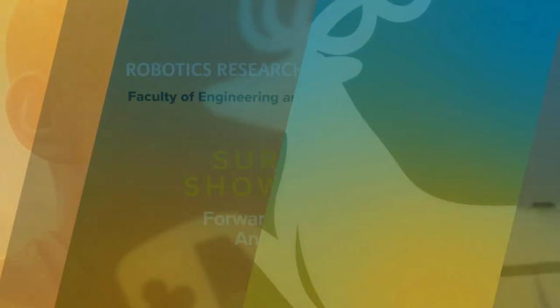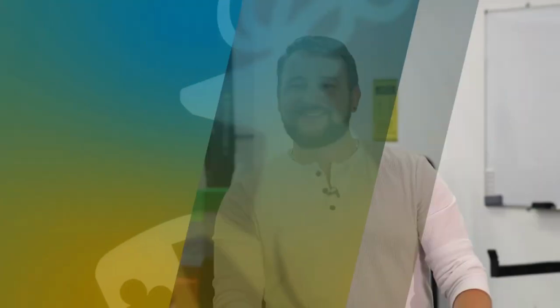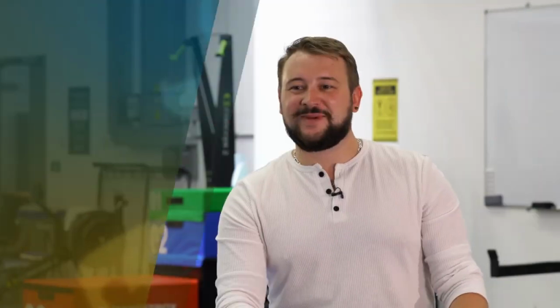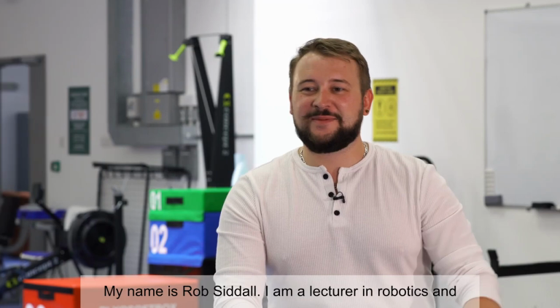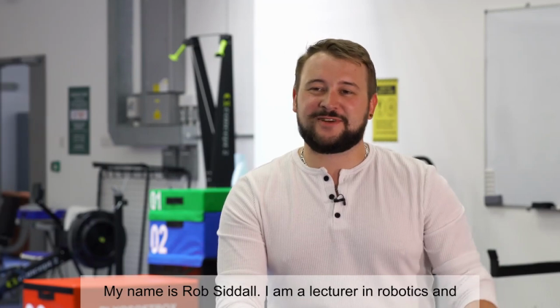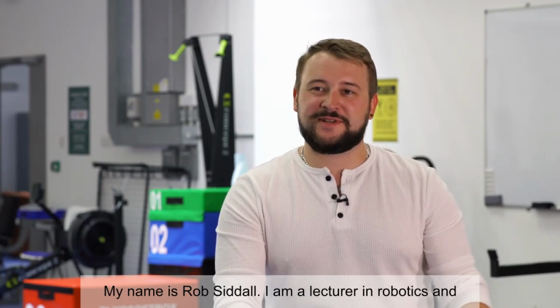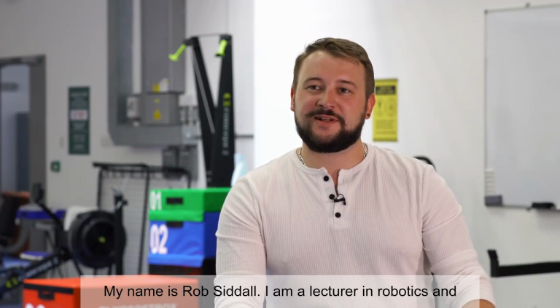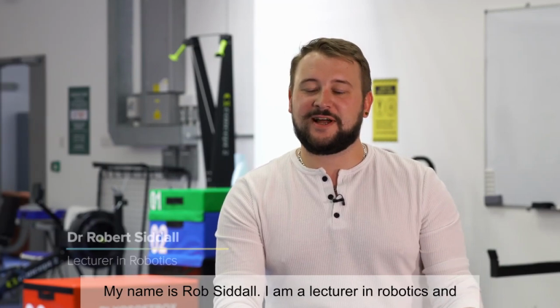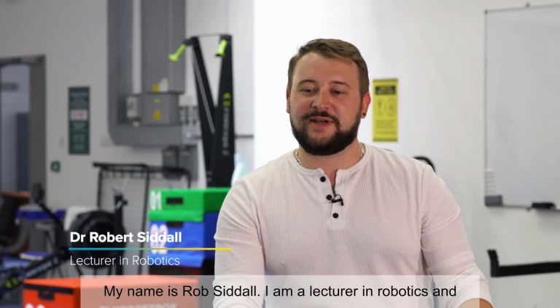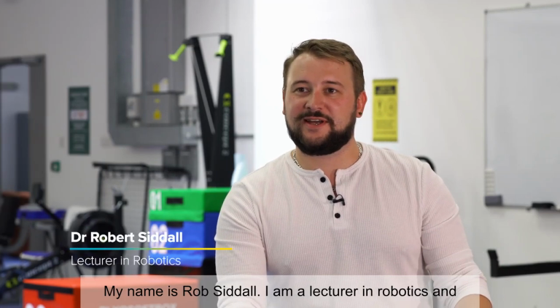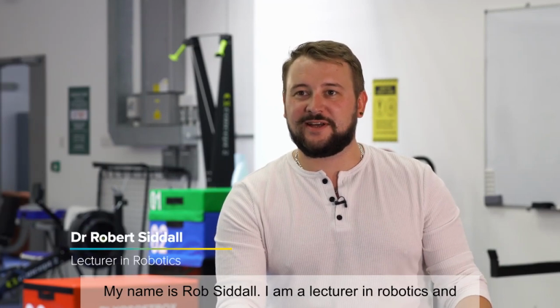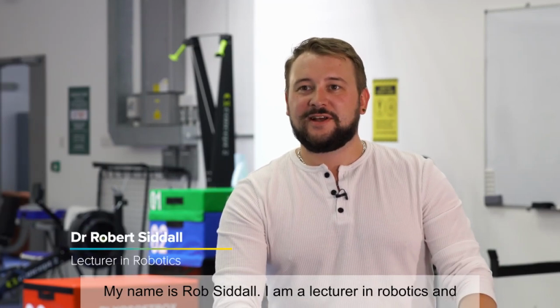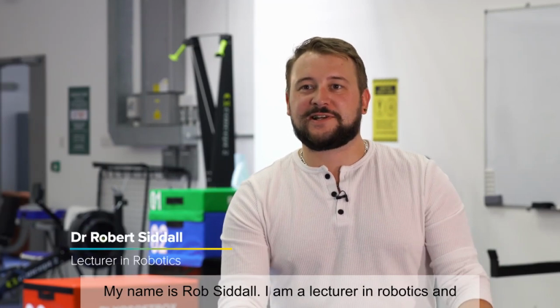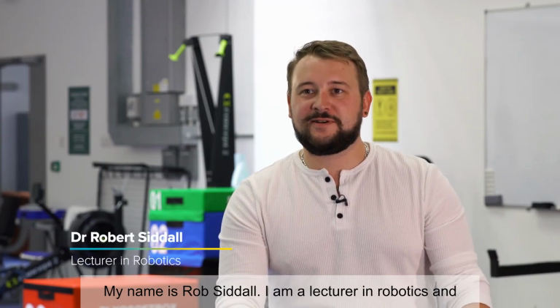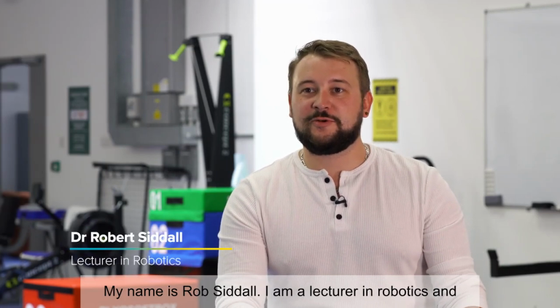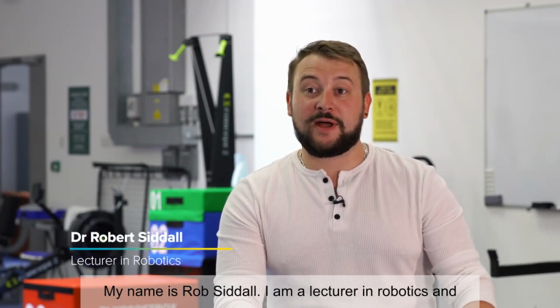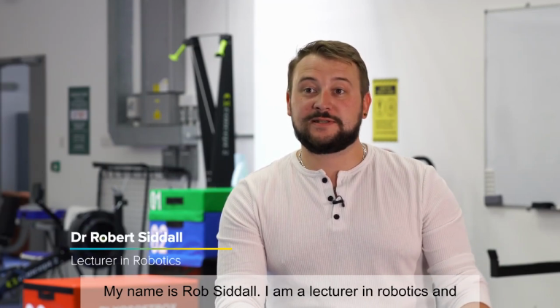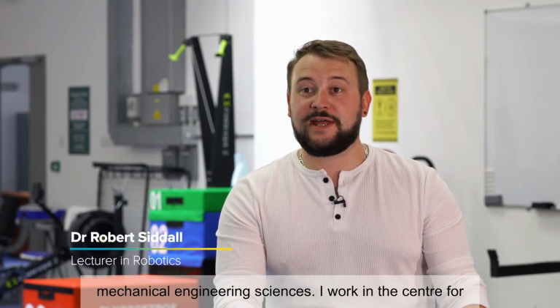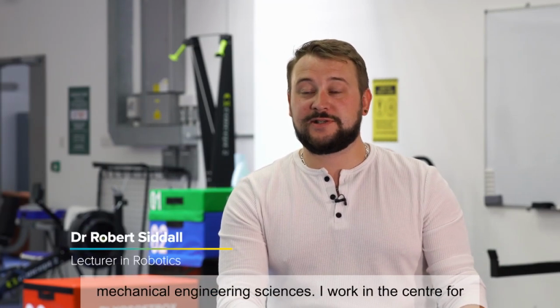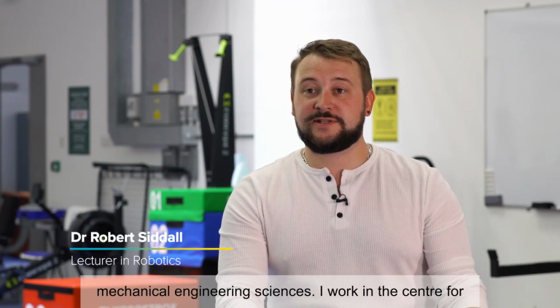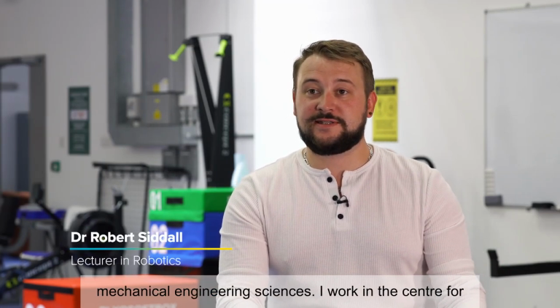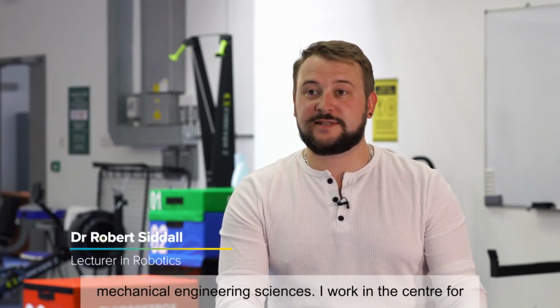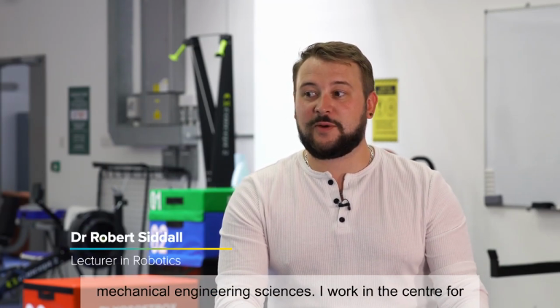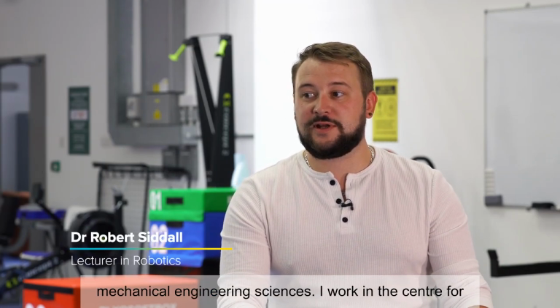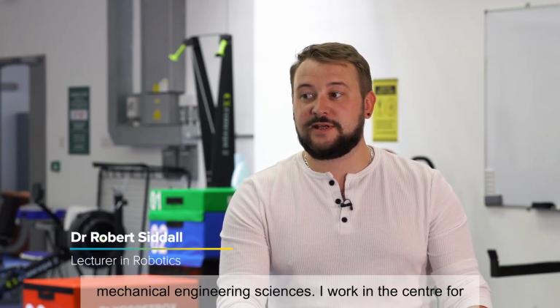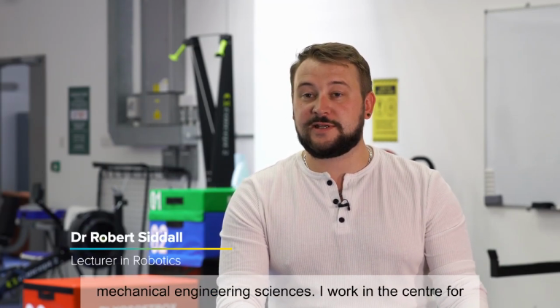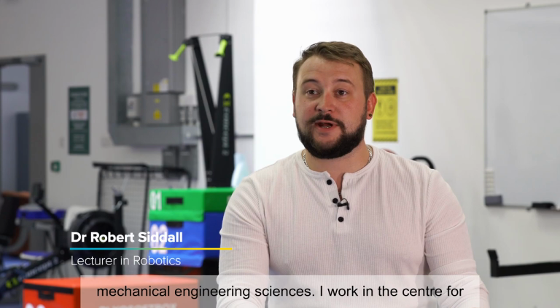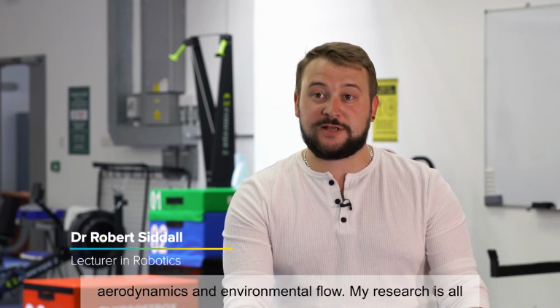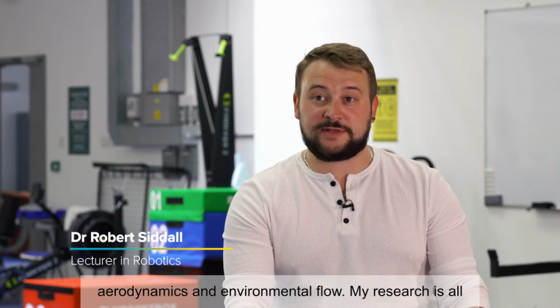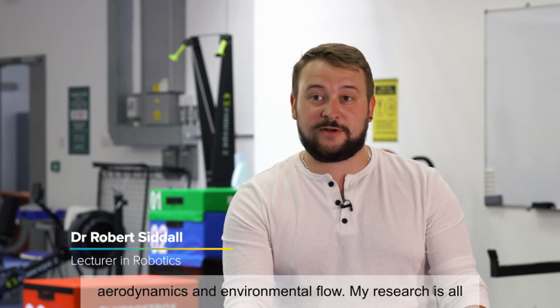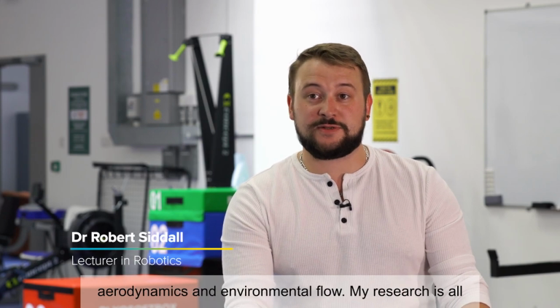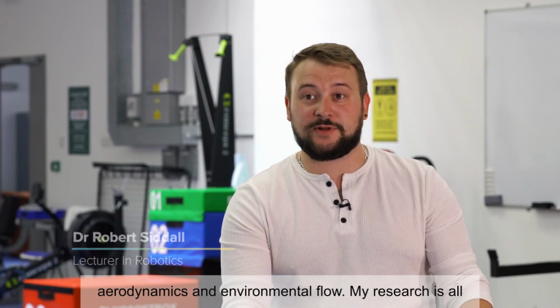My name is Rob Sedal. I'm a lecturer in robotics and mechanical engineering sciences. I work in the Center for Aerodynamics and Environmental Flow.